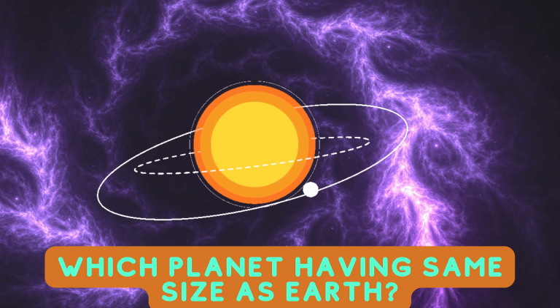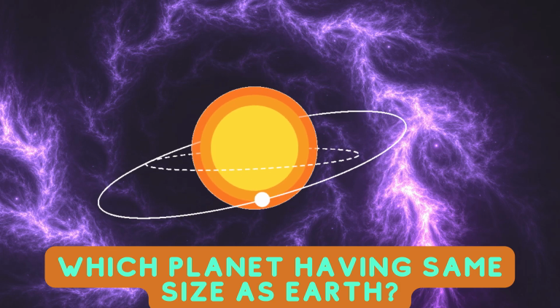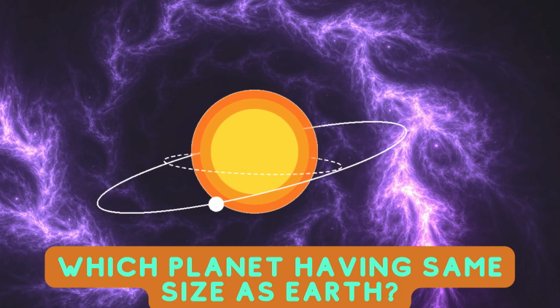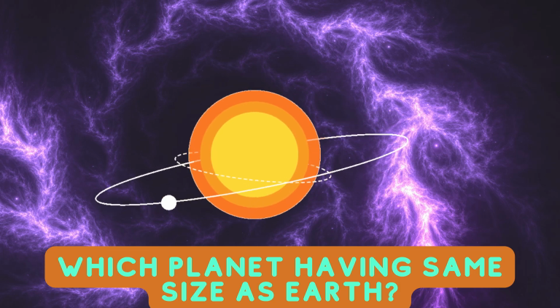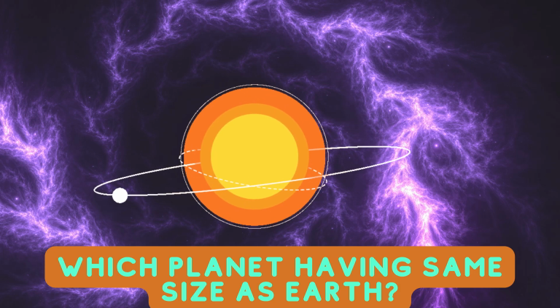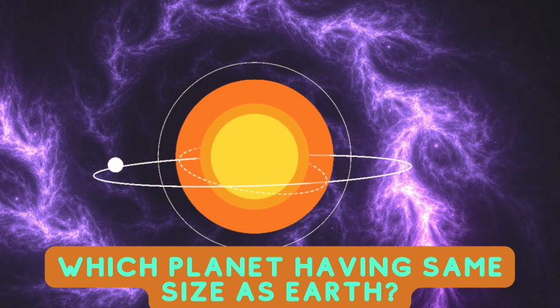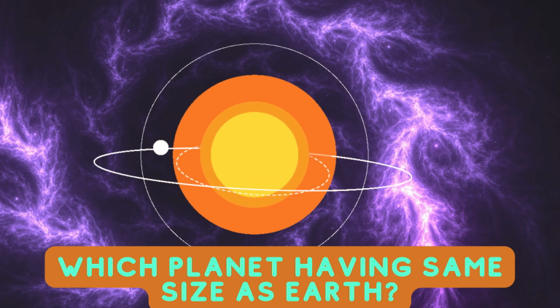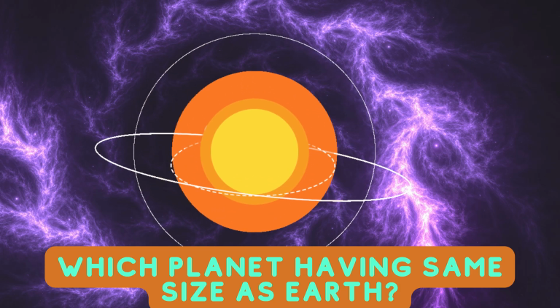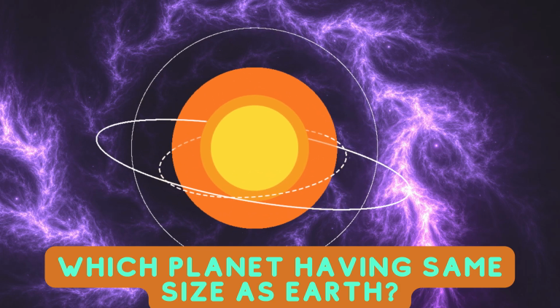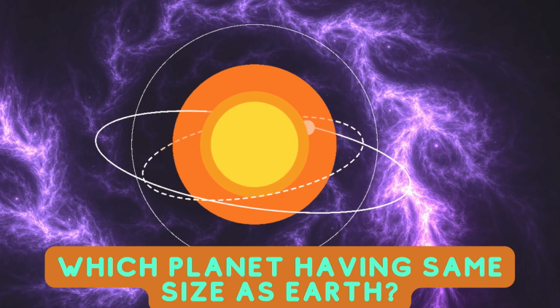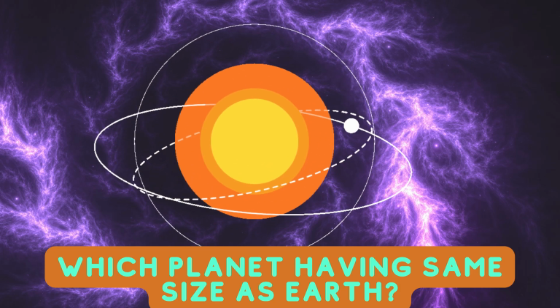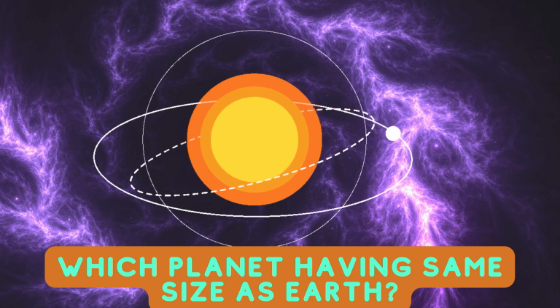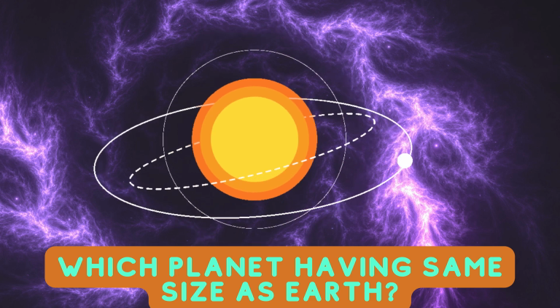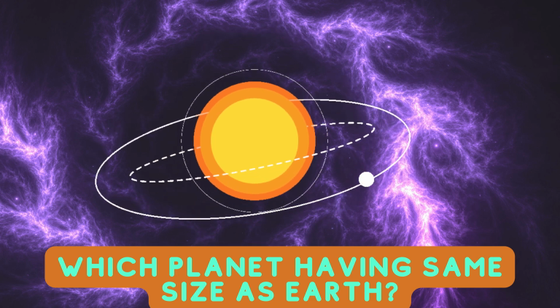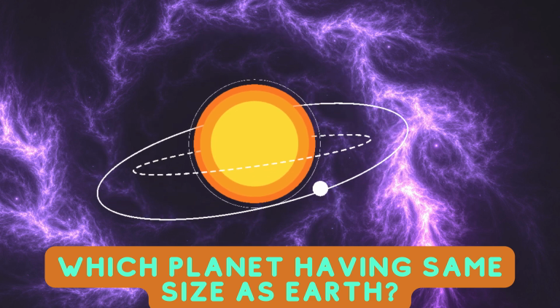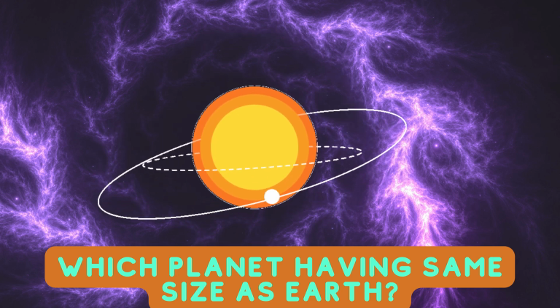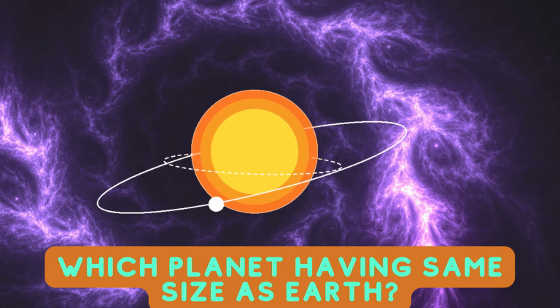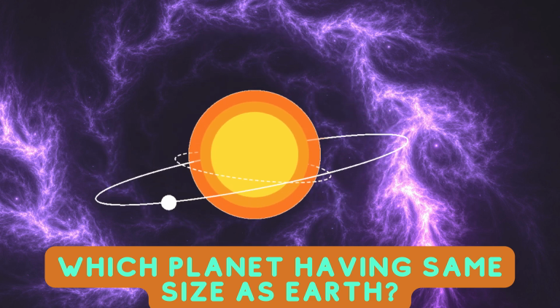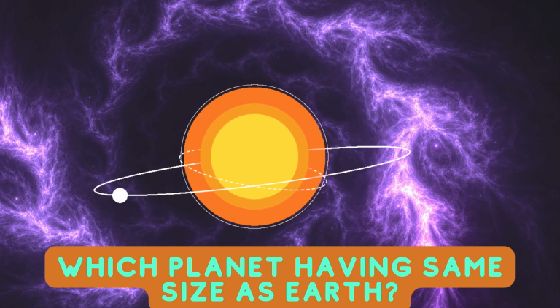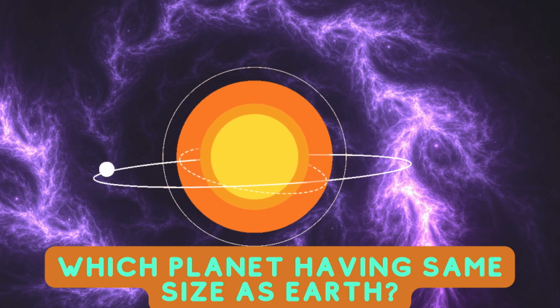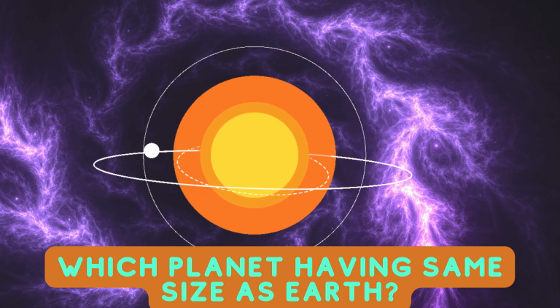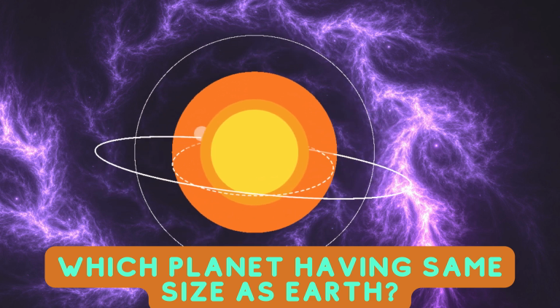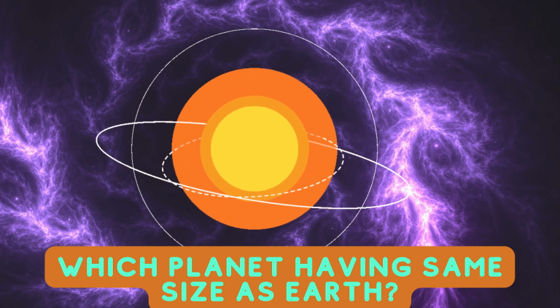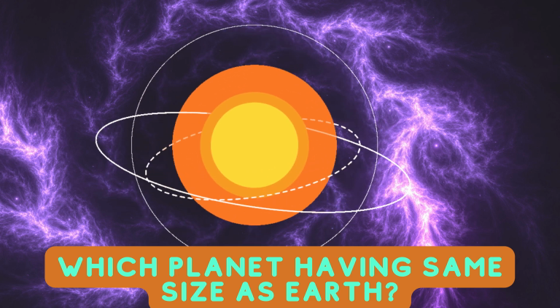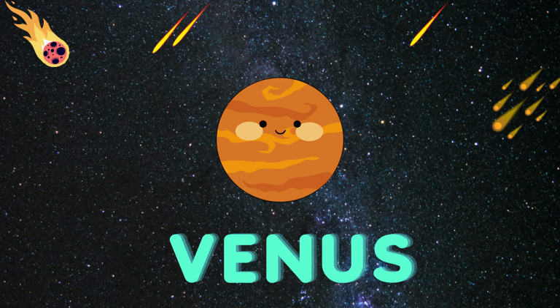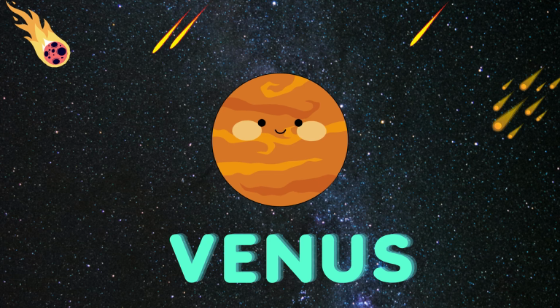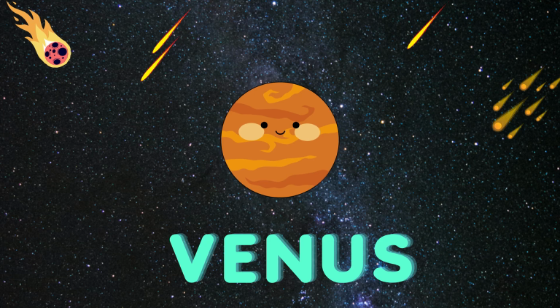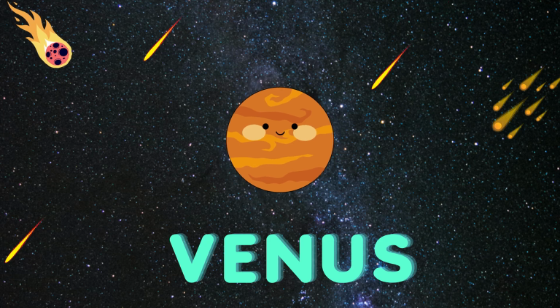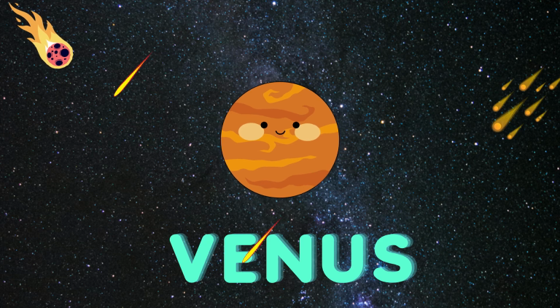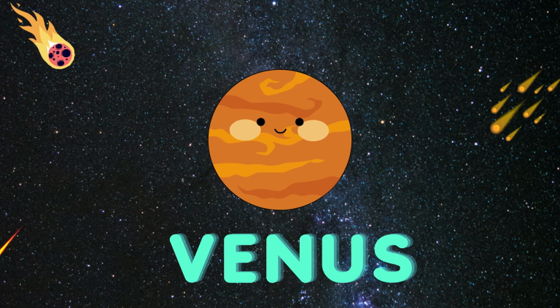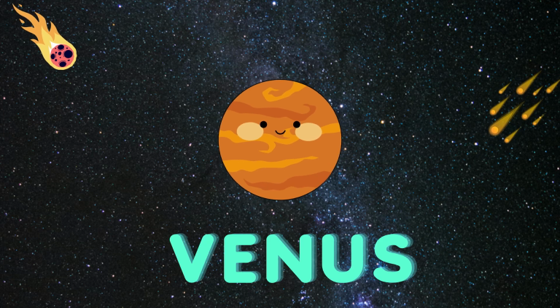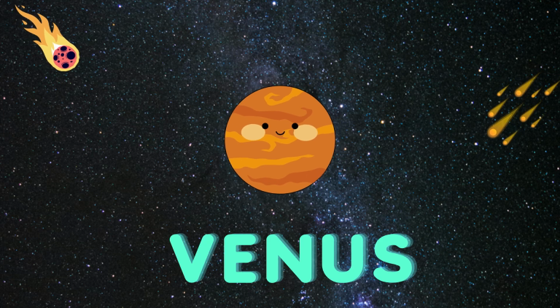Which planet is having the same size as Earth? Venus.